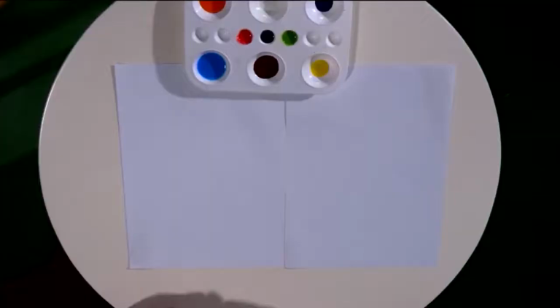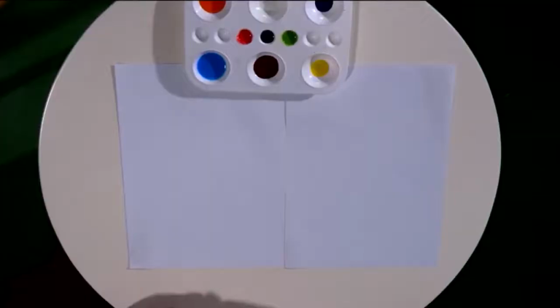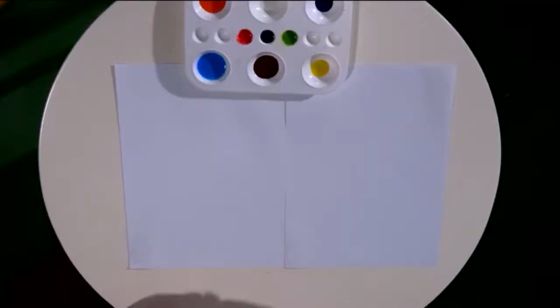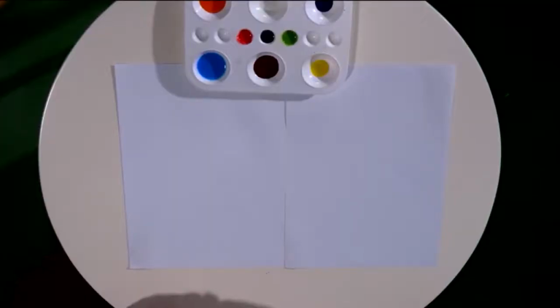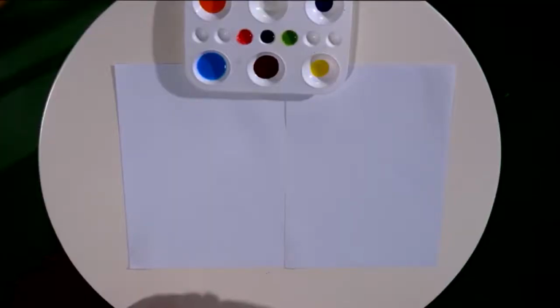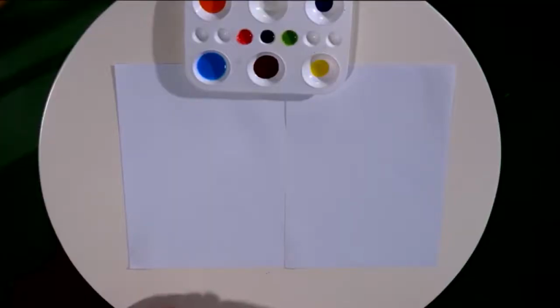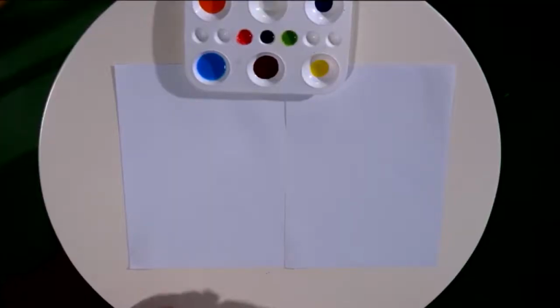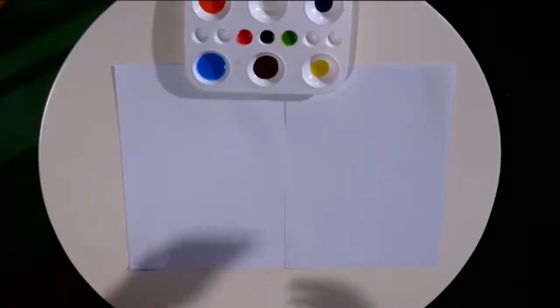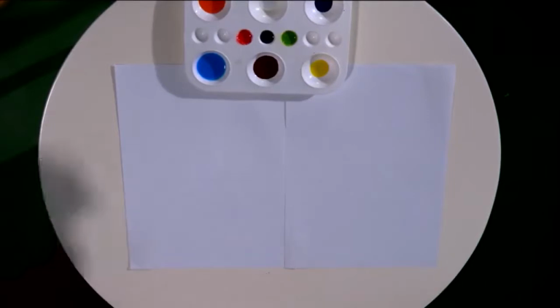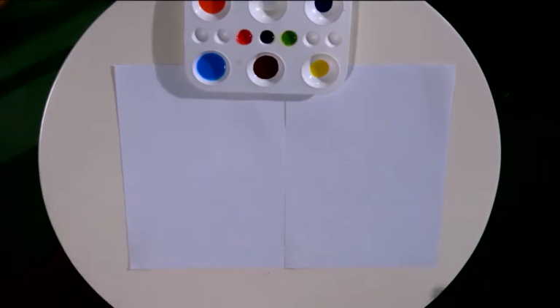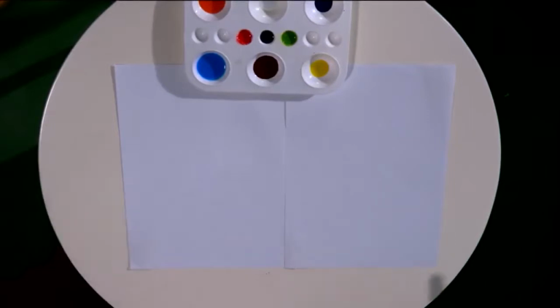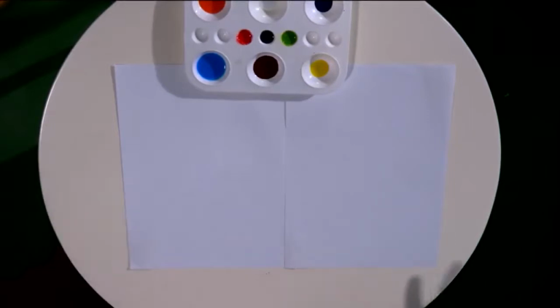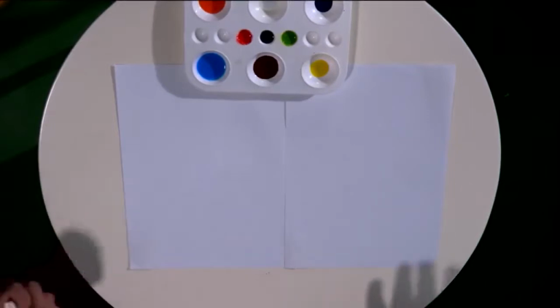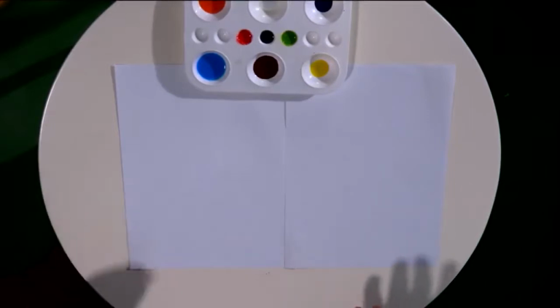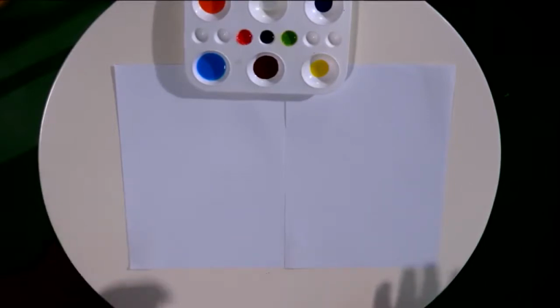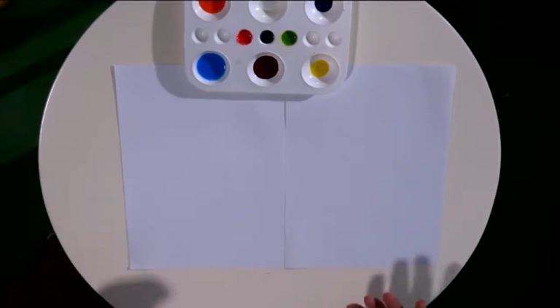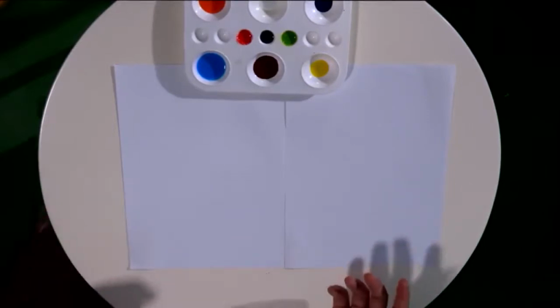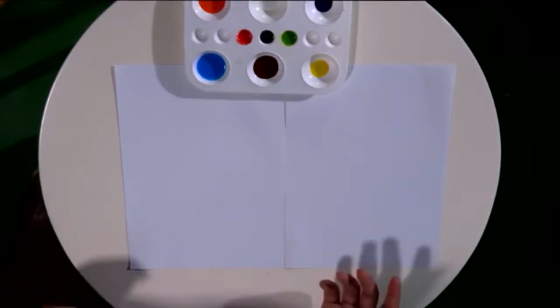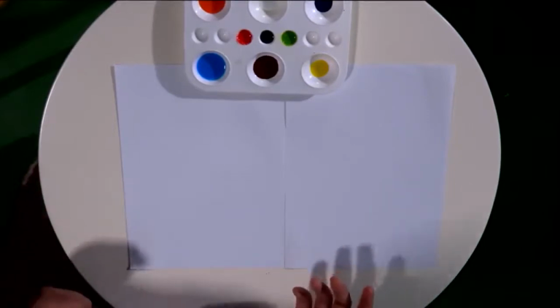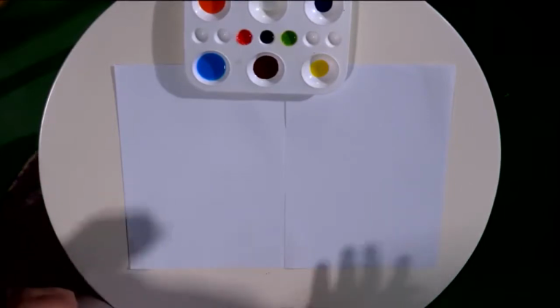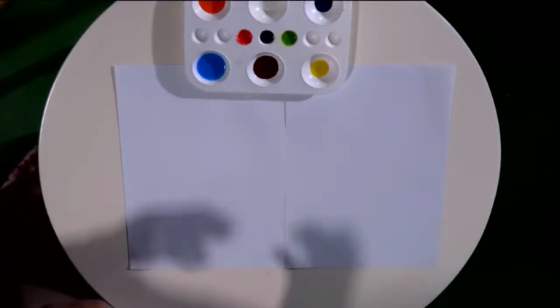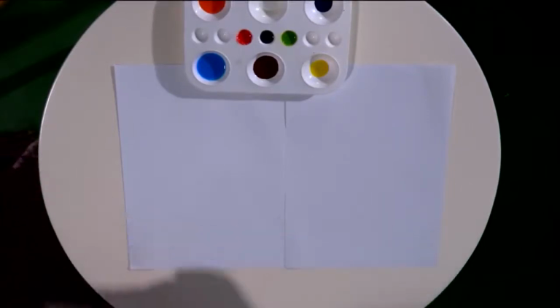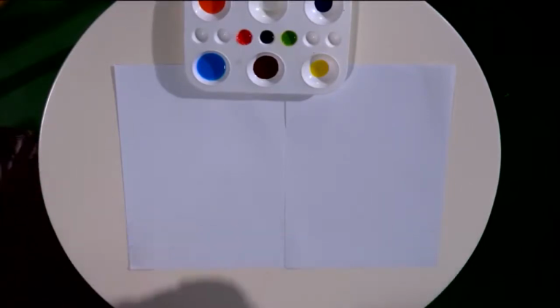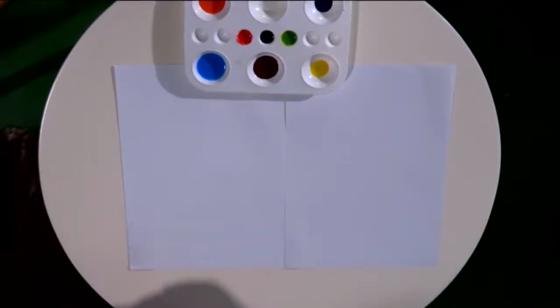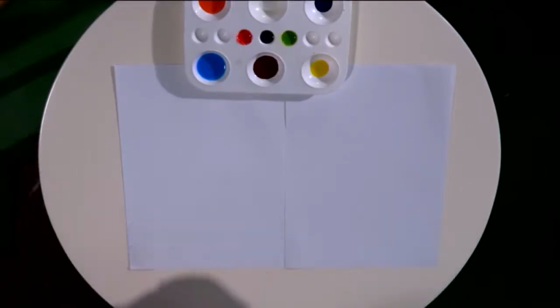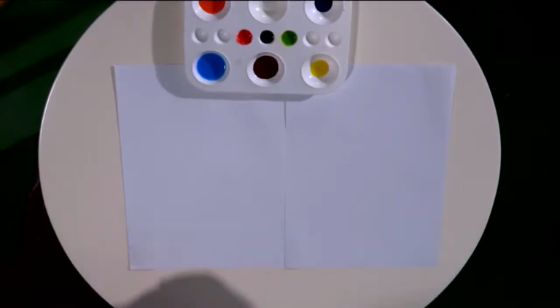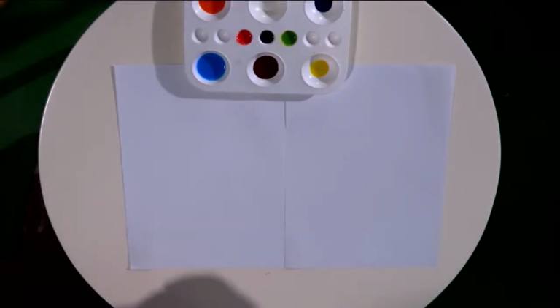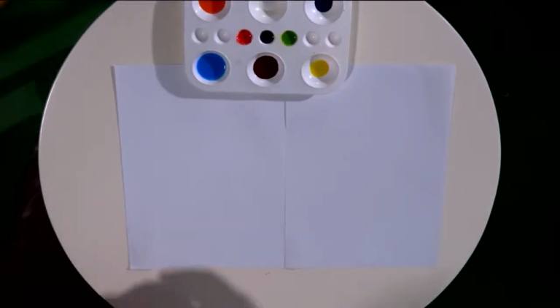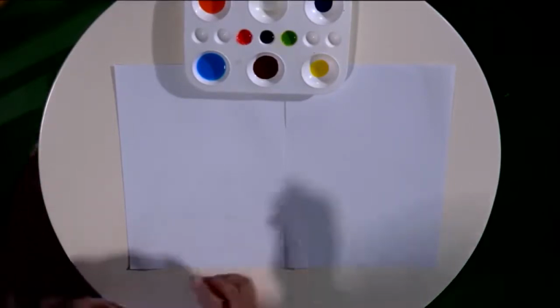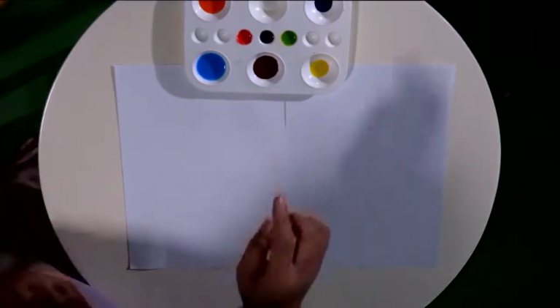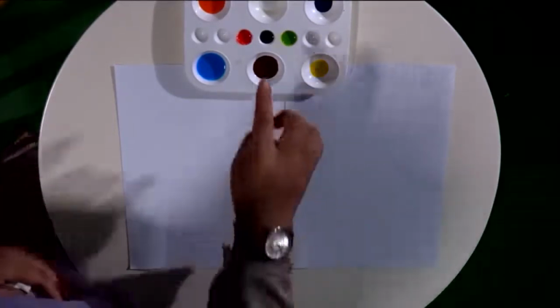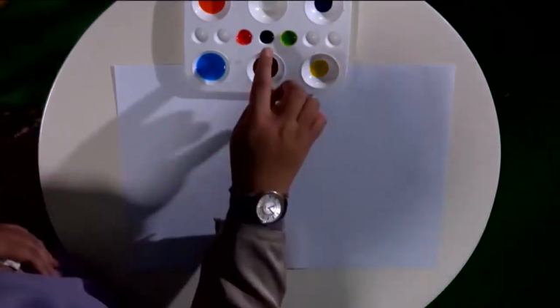Without wasting our time, let's start with the basic colors first.